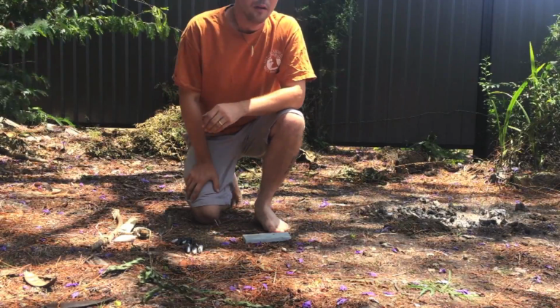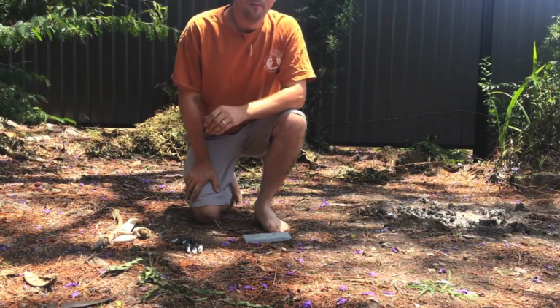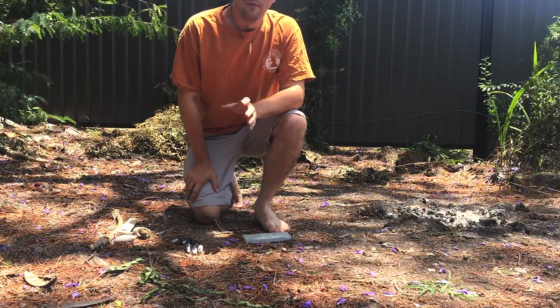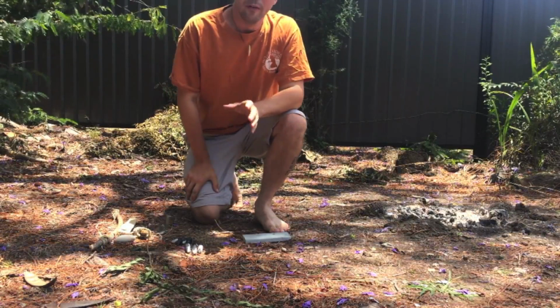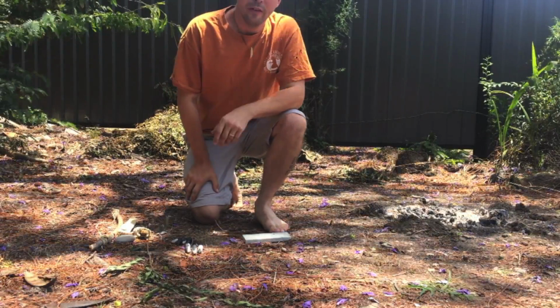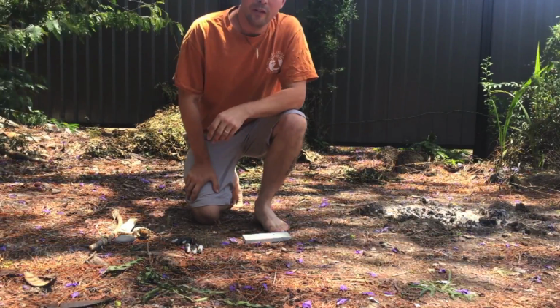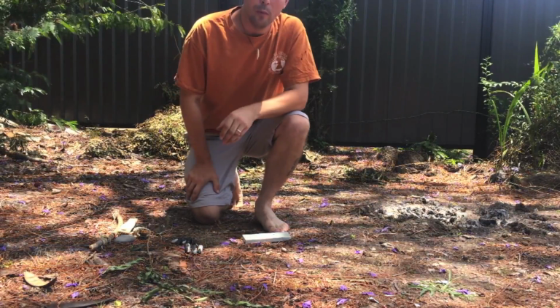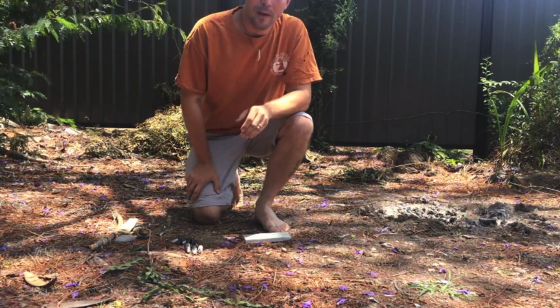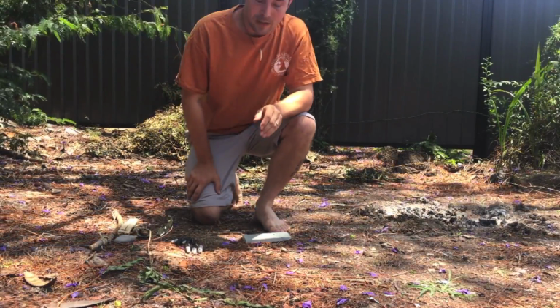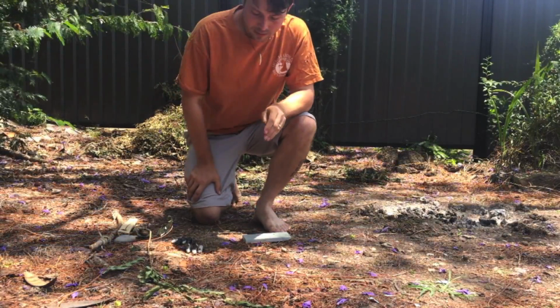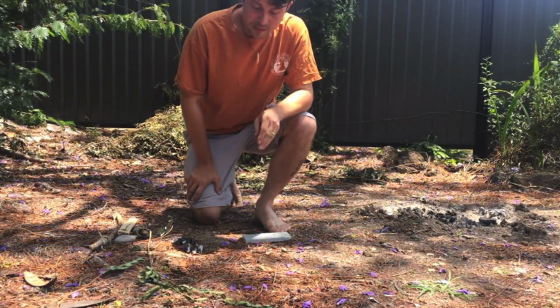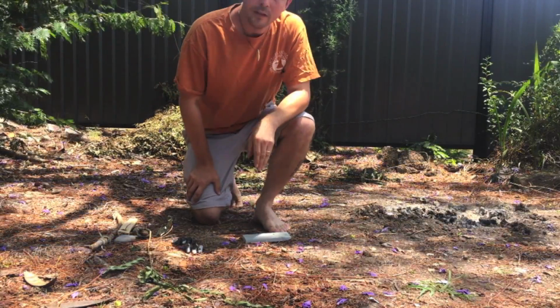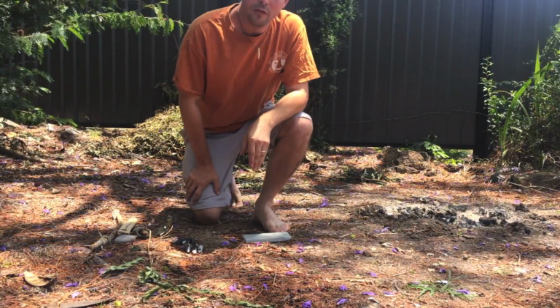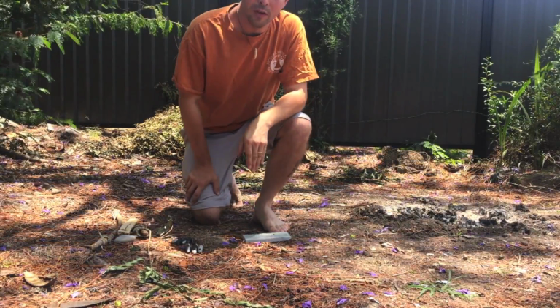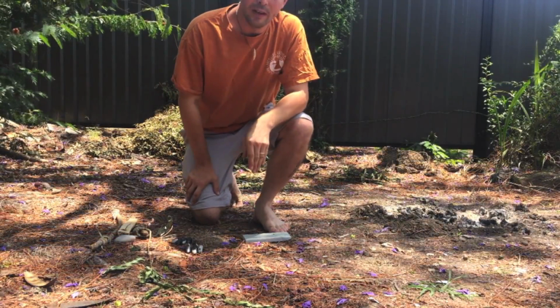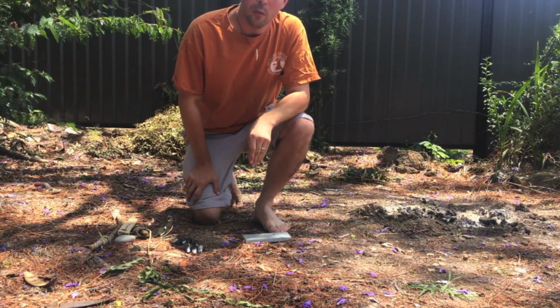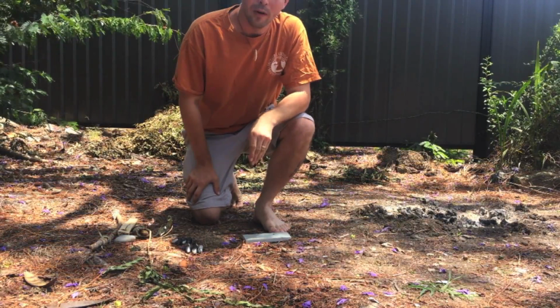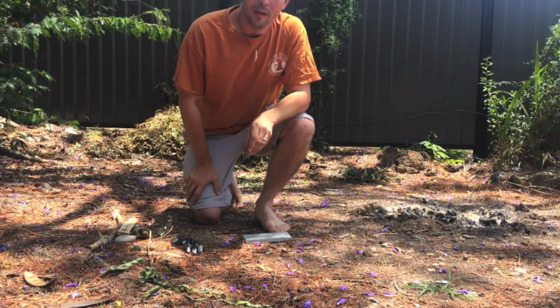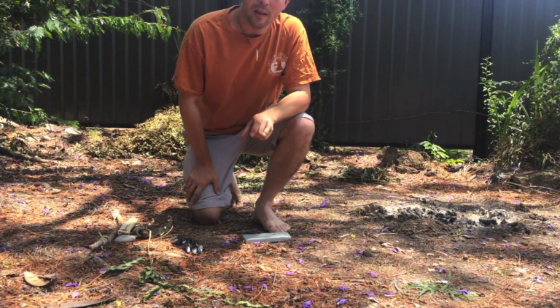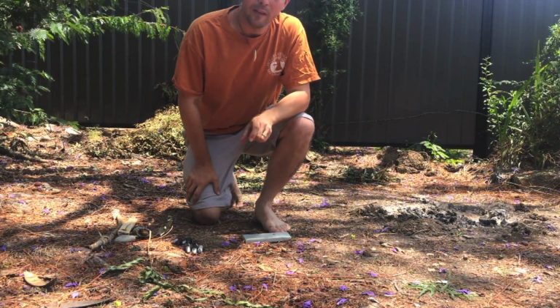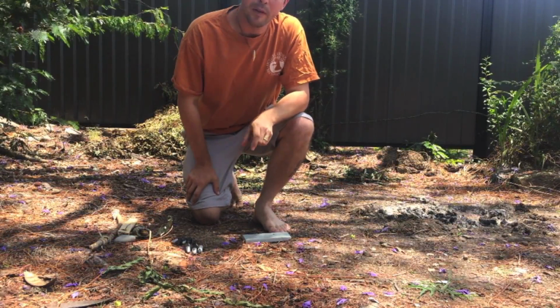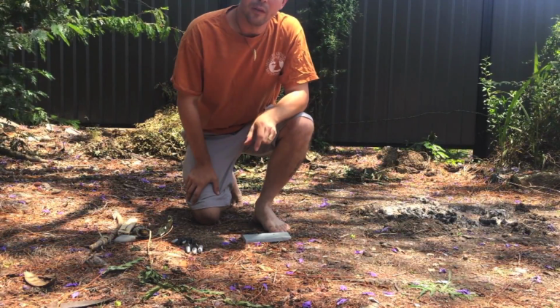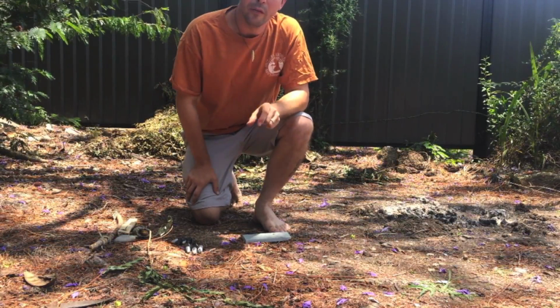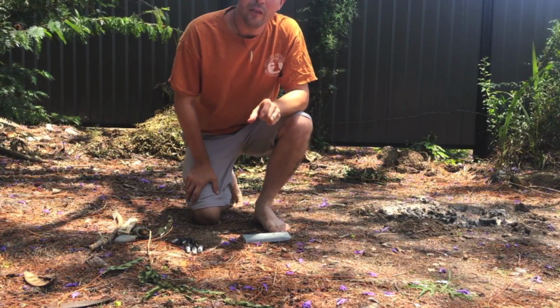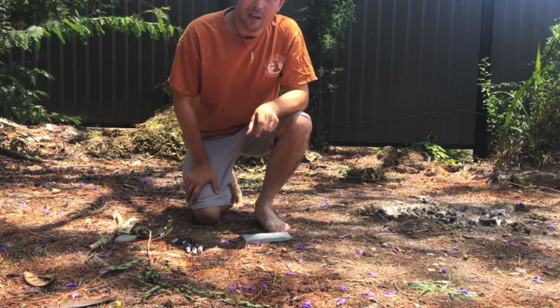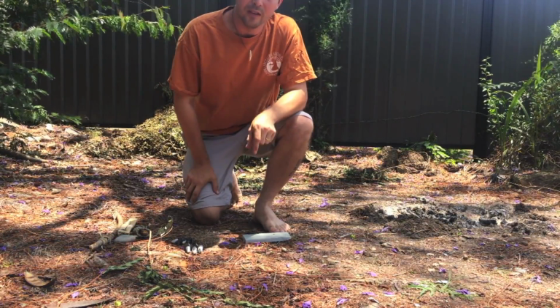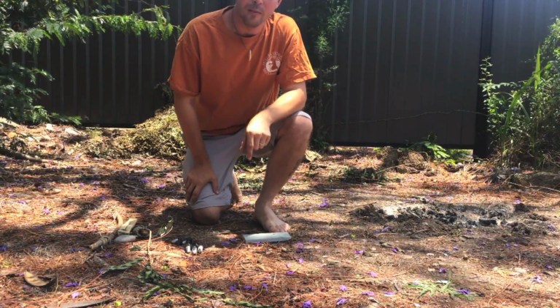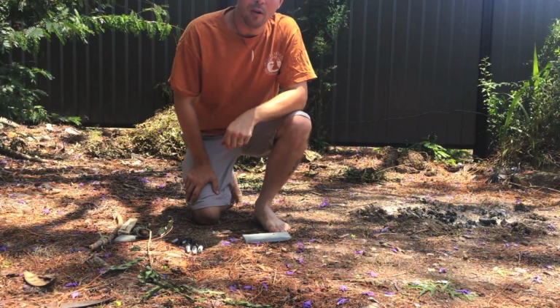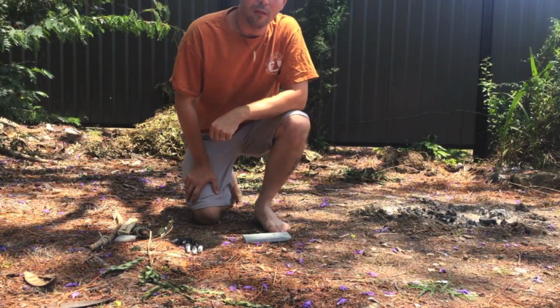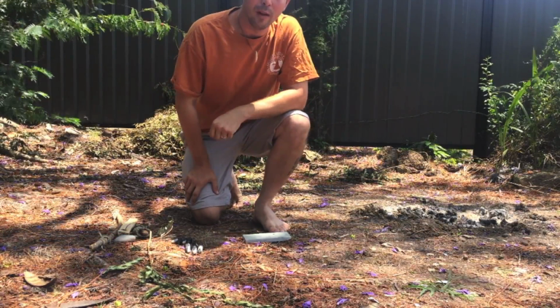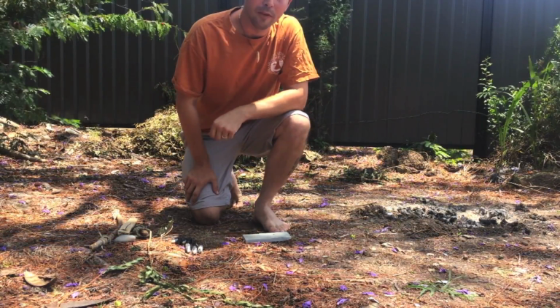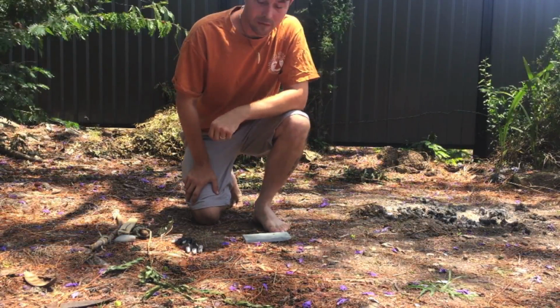My first test will be drilling one of the clay spindles into the block of limestone.